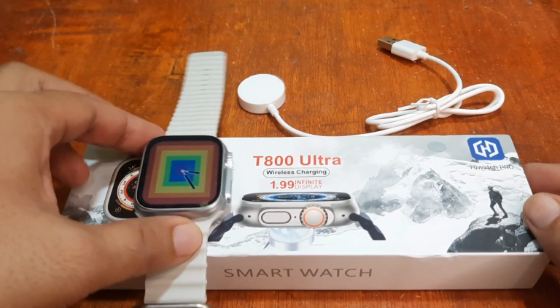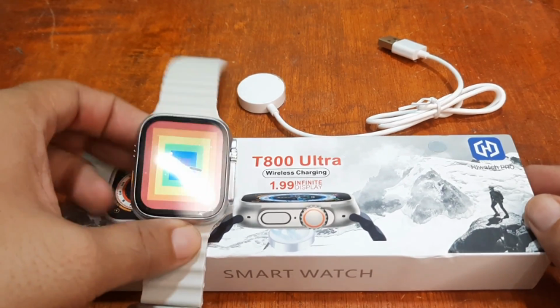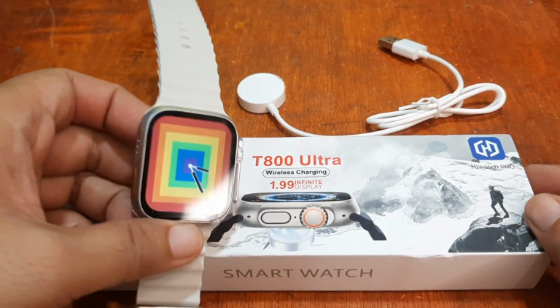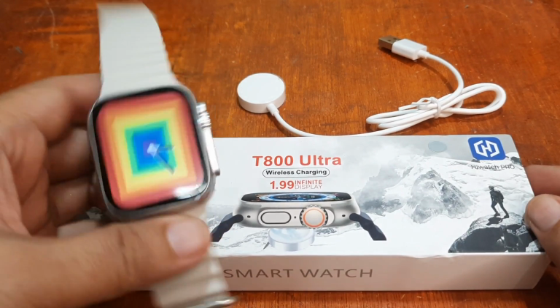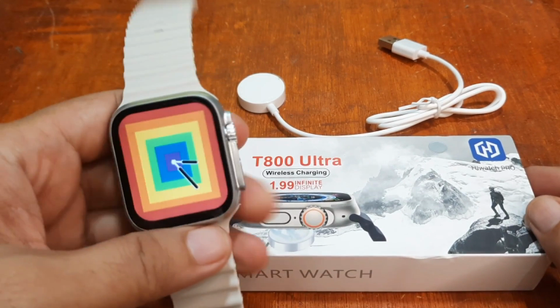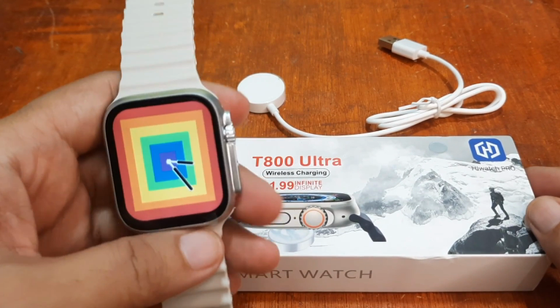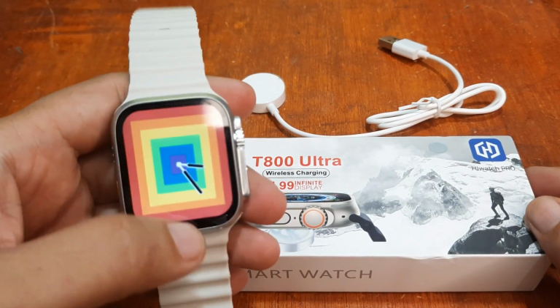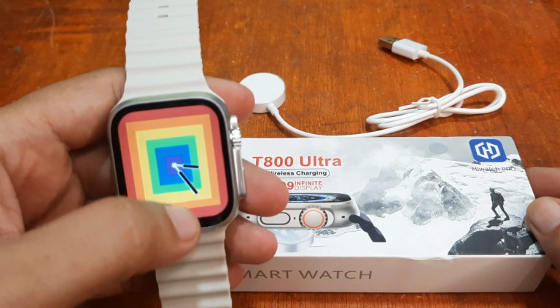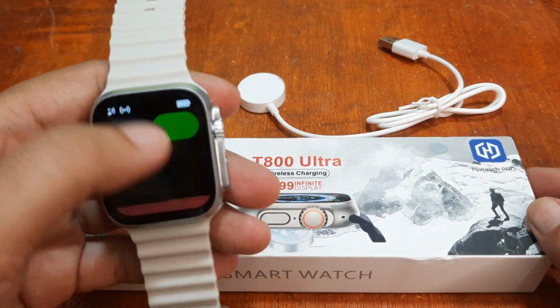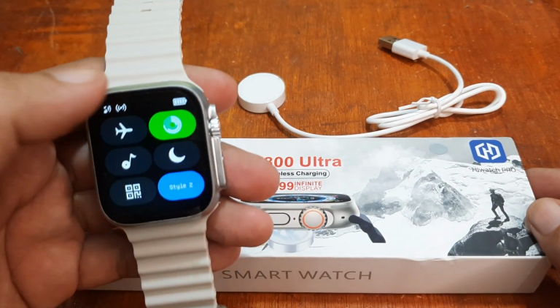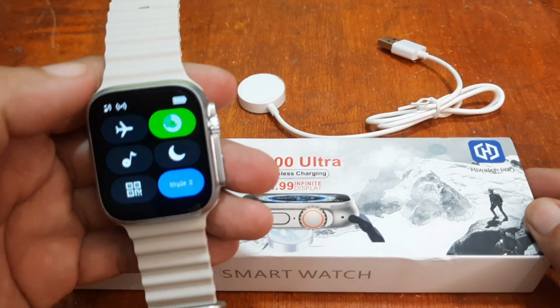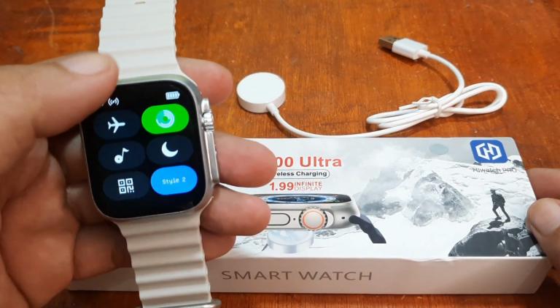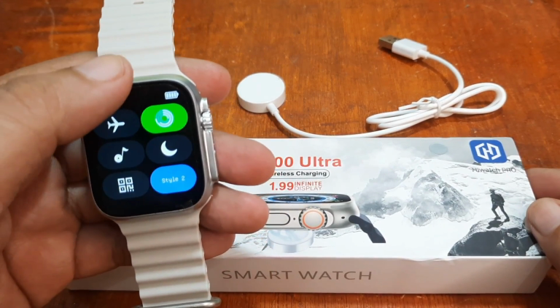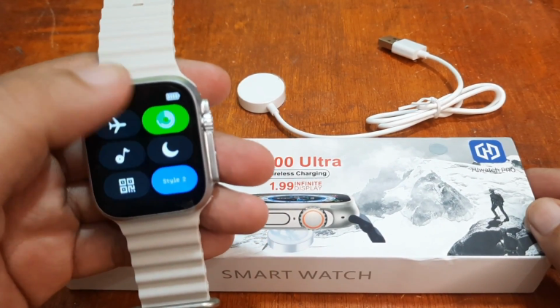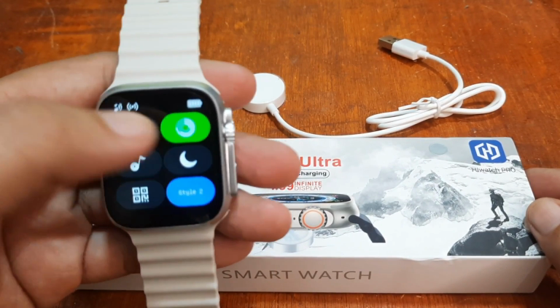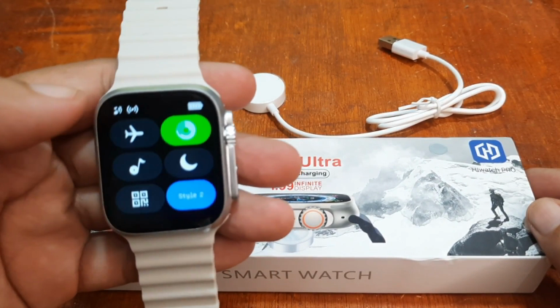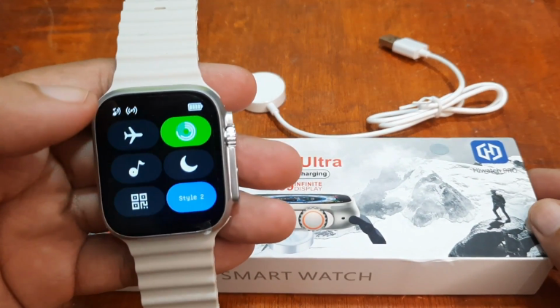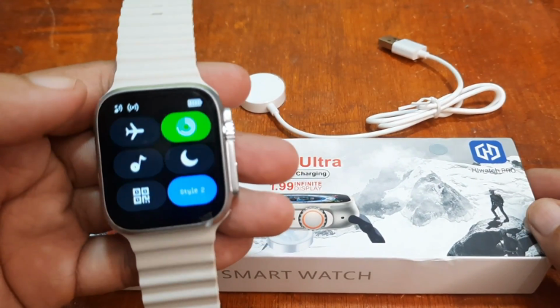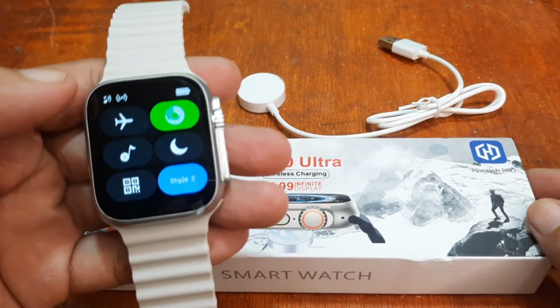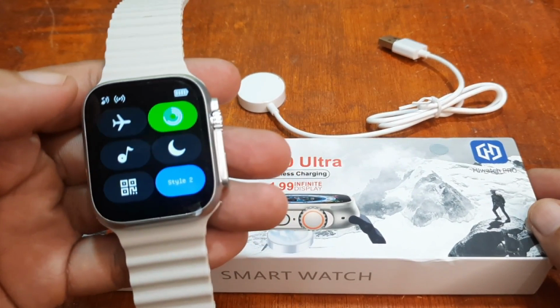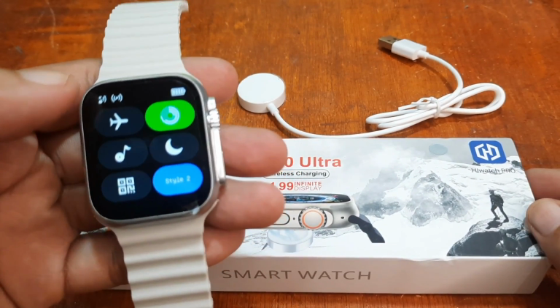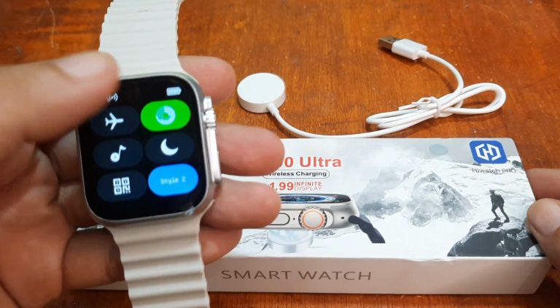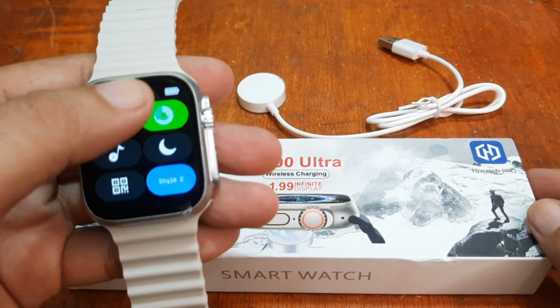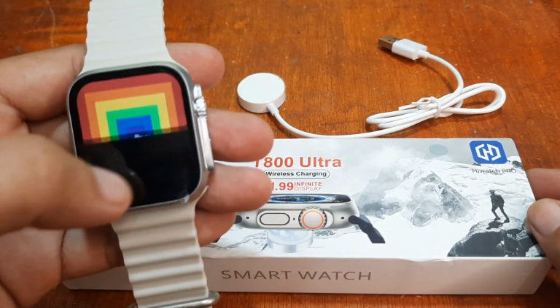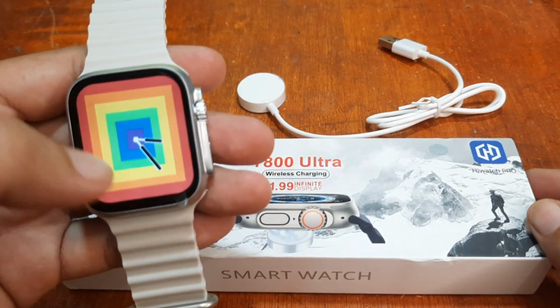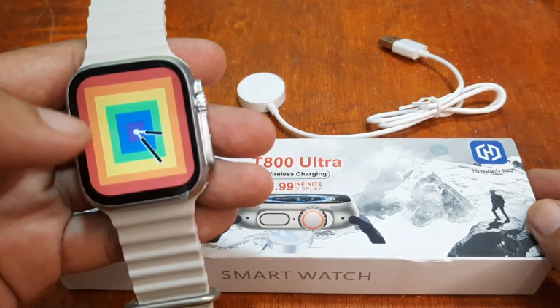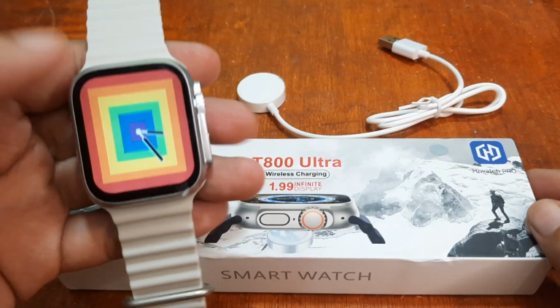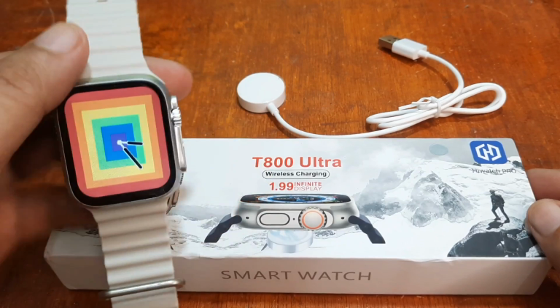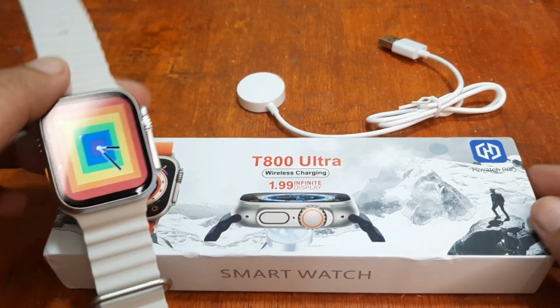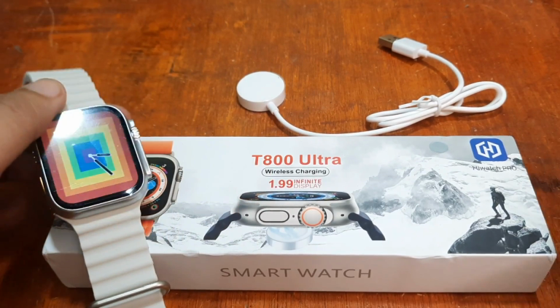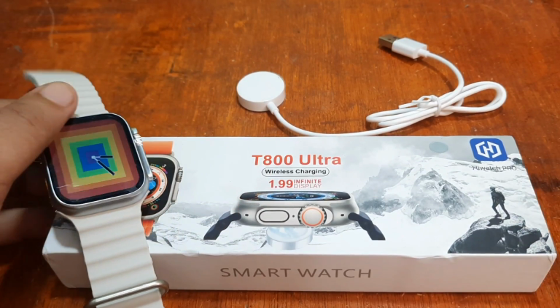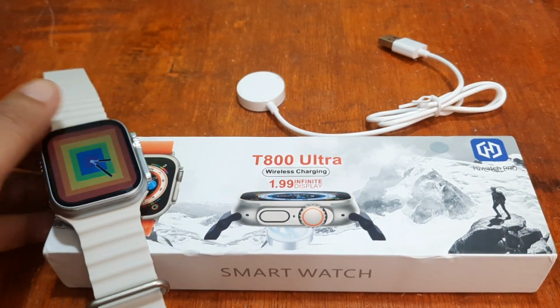Our smartwatch — let's check. It's in full battery mode. Let's start.